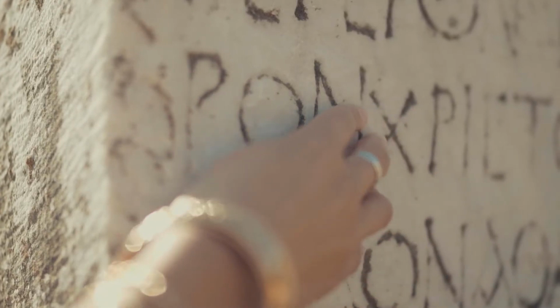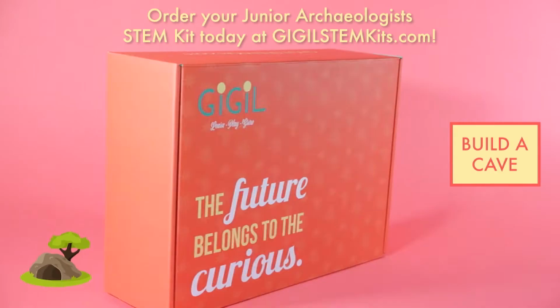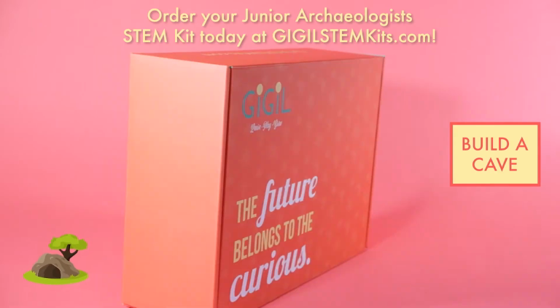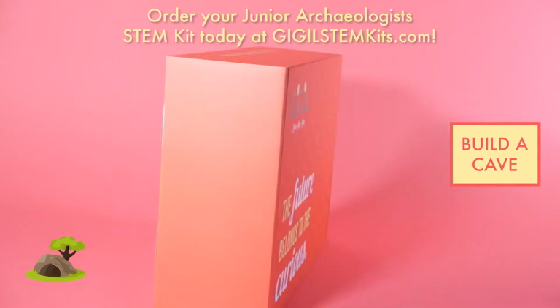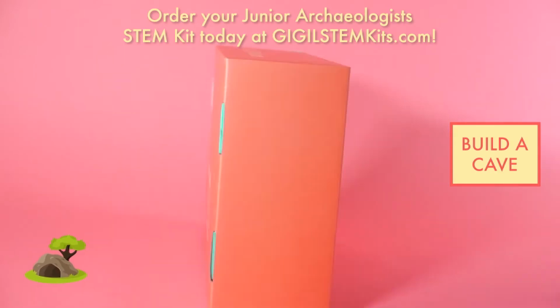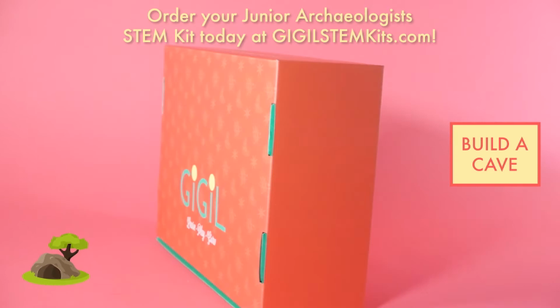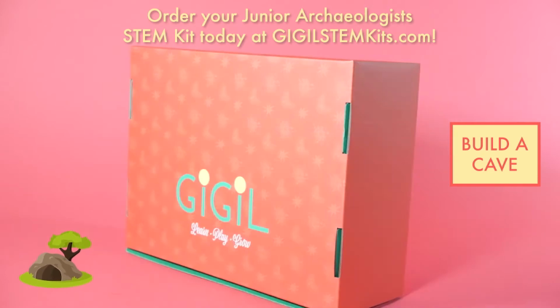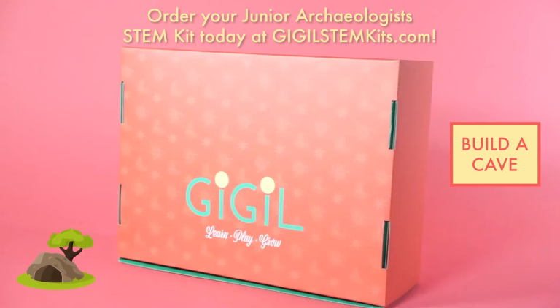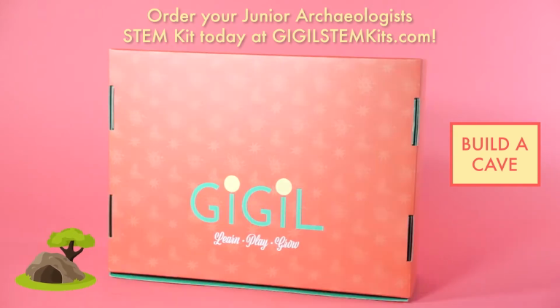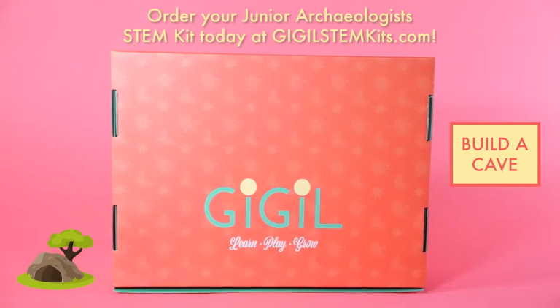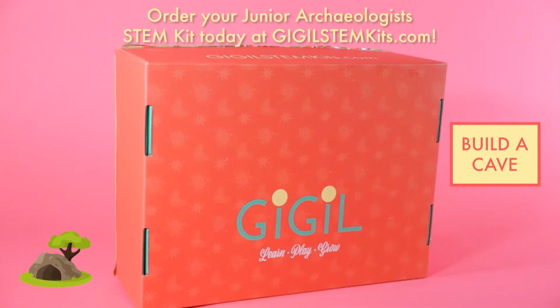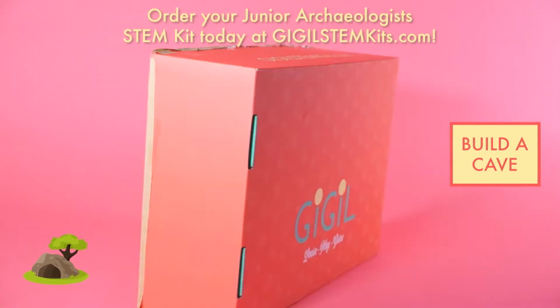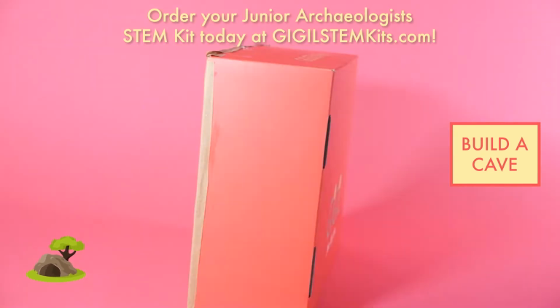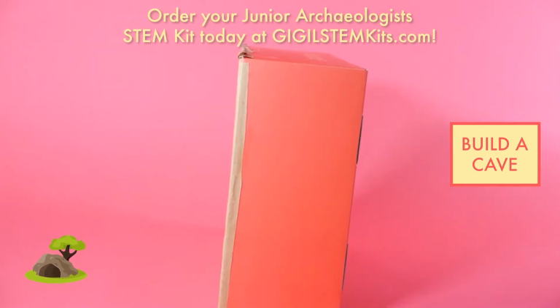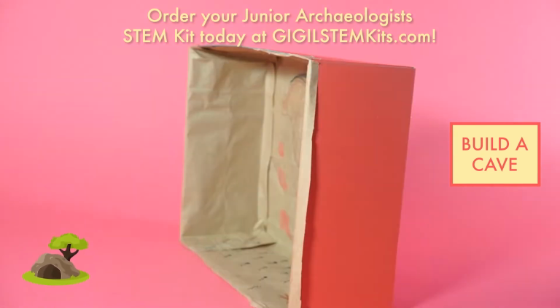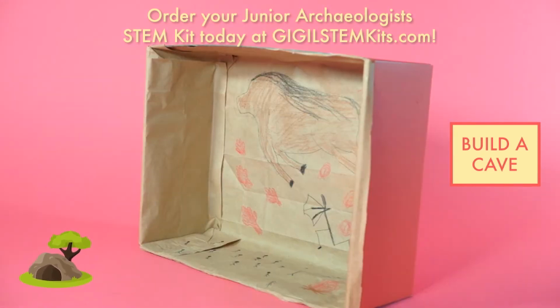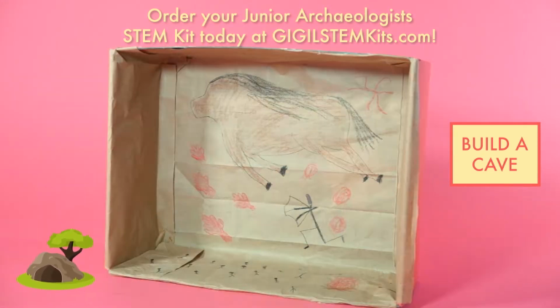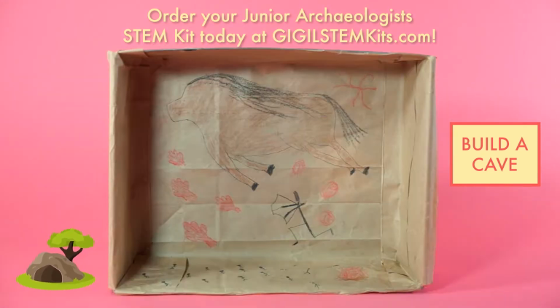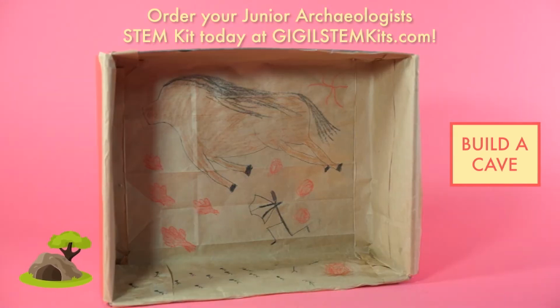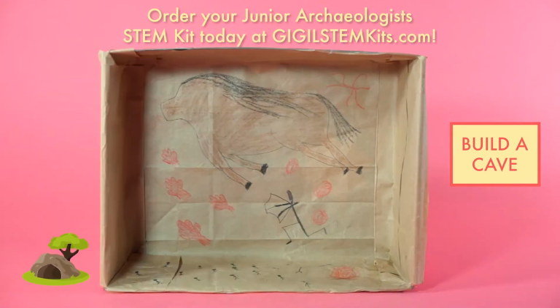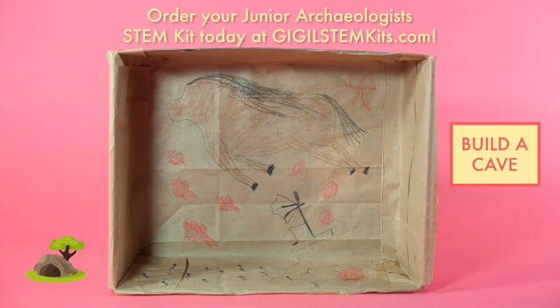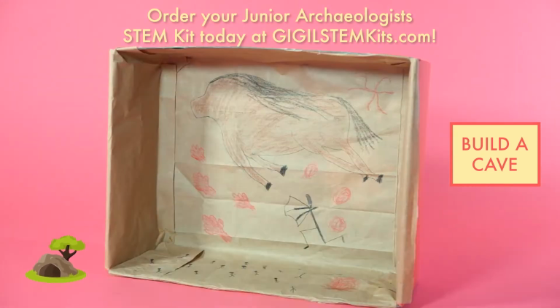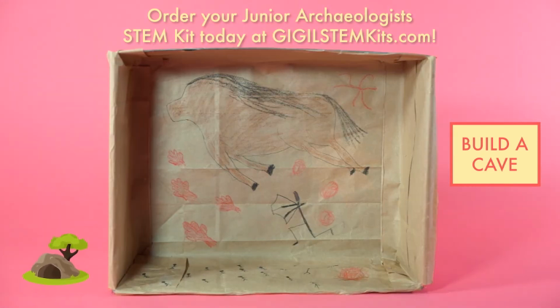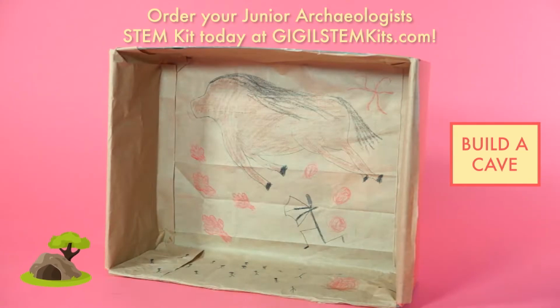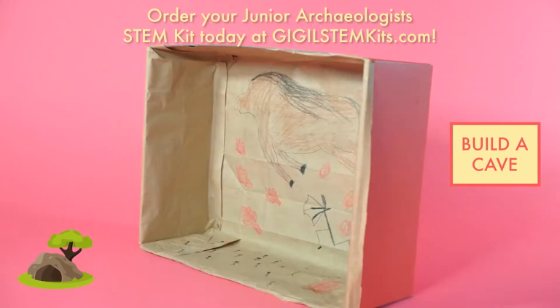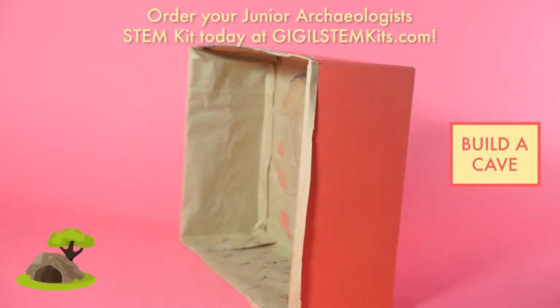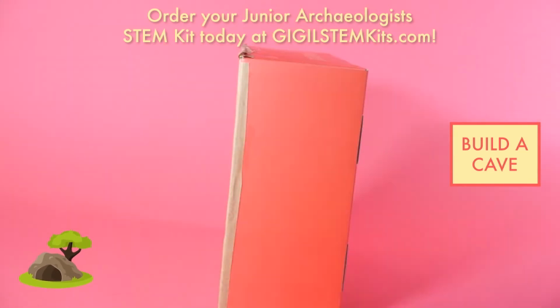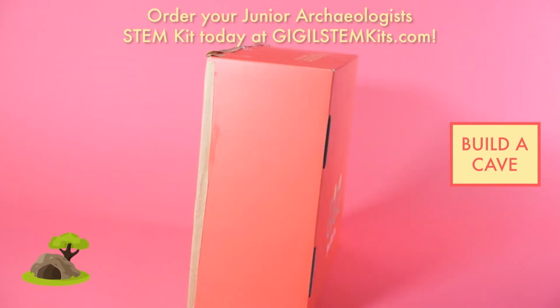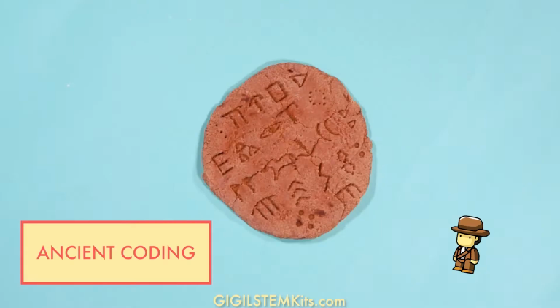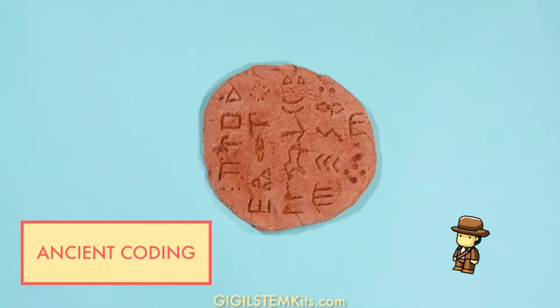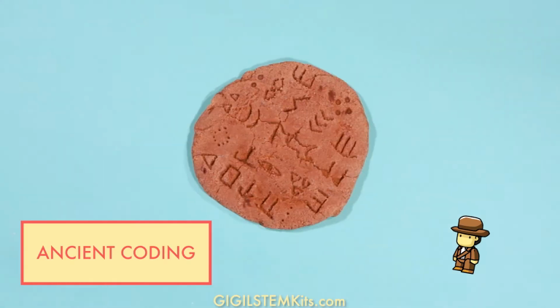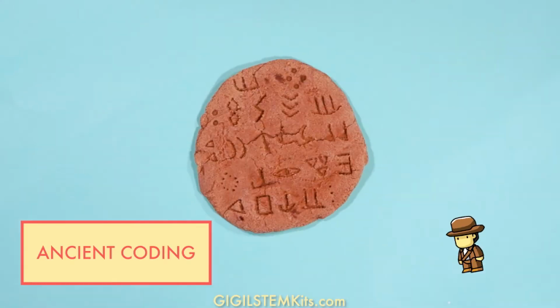Order our Junior Archaeologist and Paleontologist STEM Kit today so that you can make your own cave and ancient code.